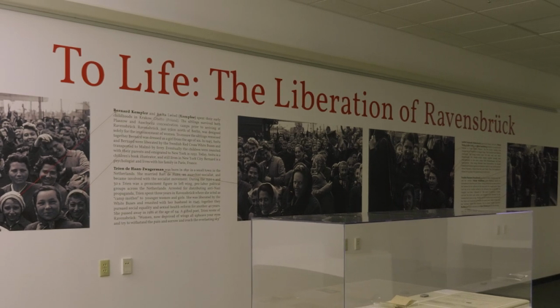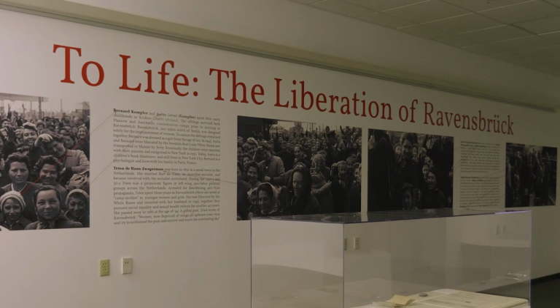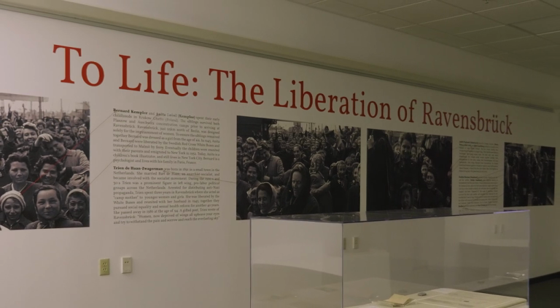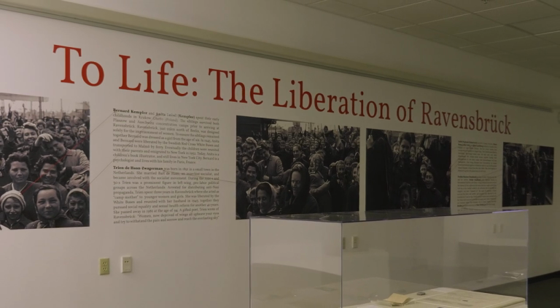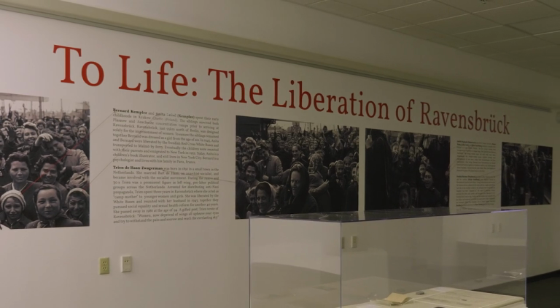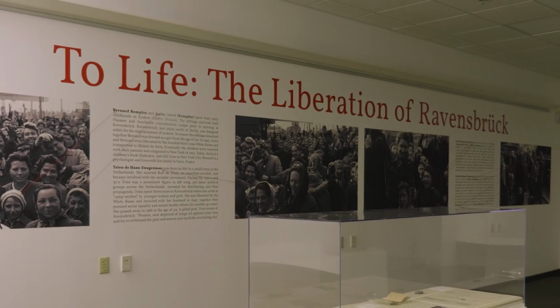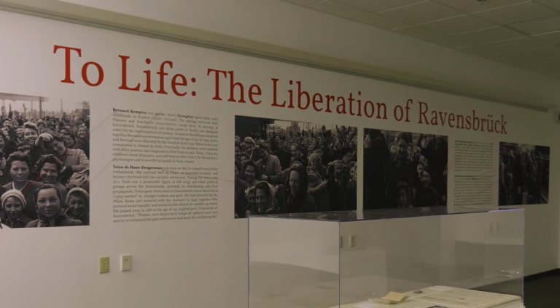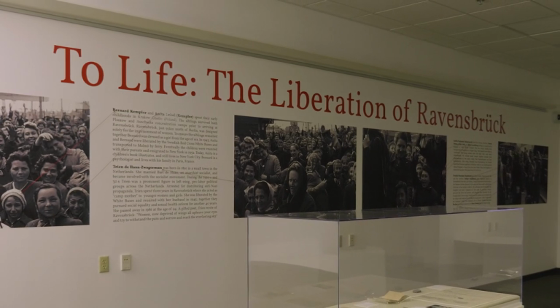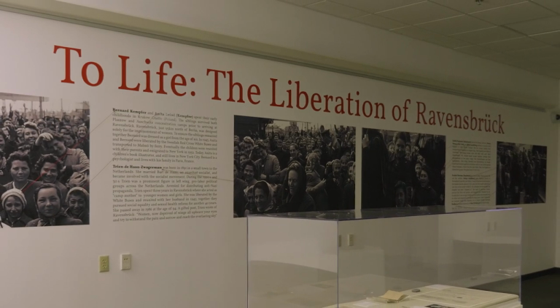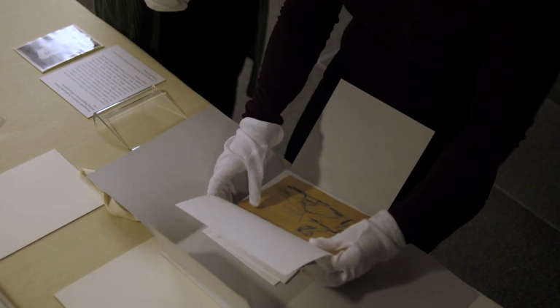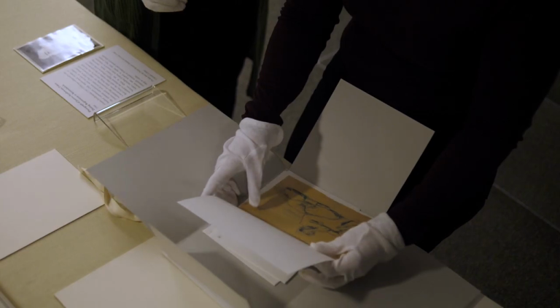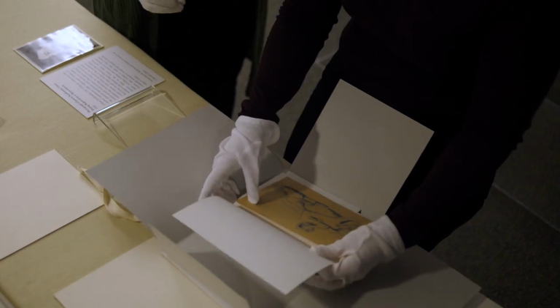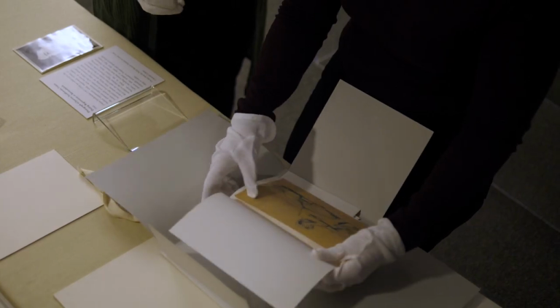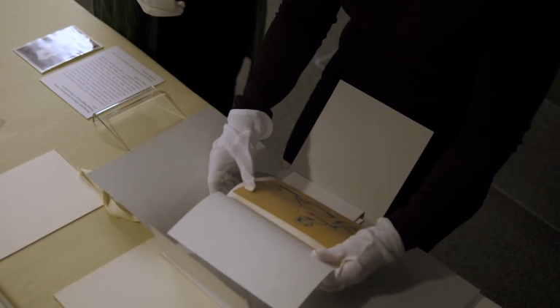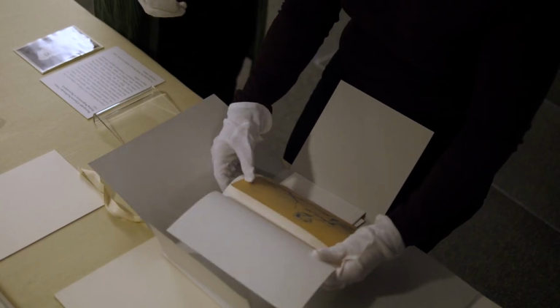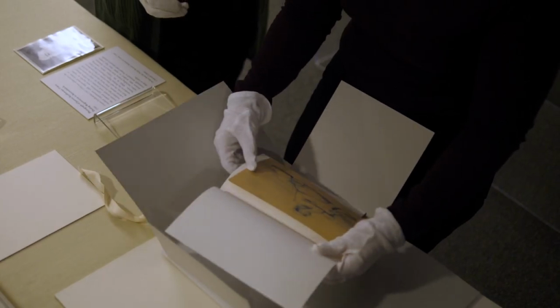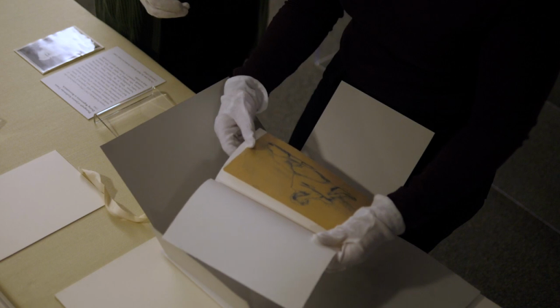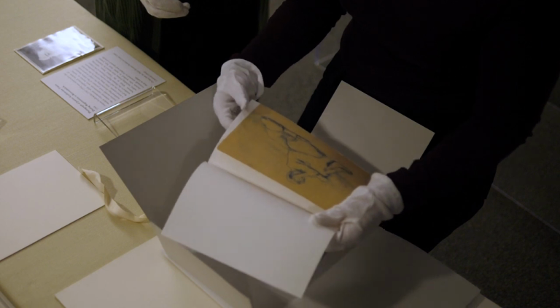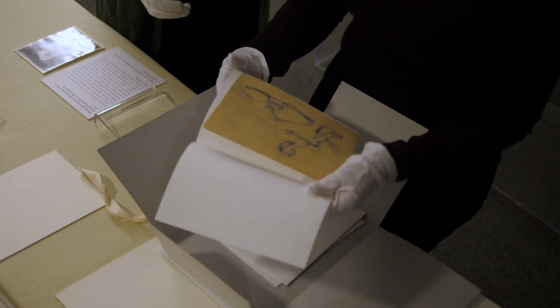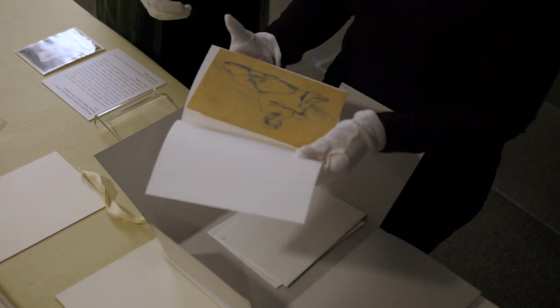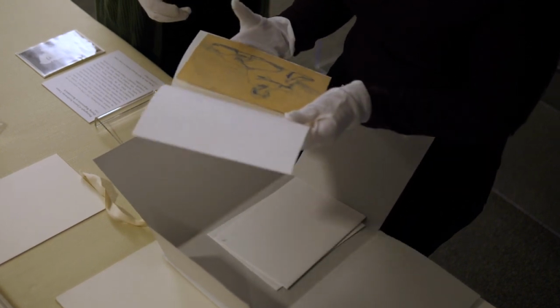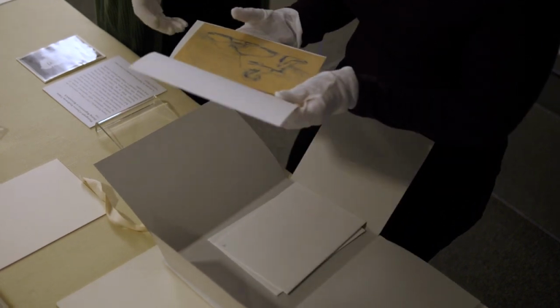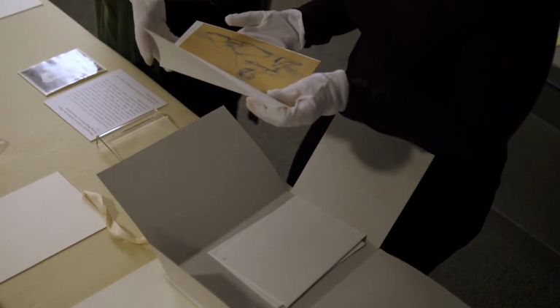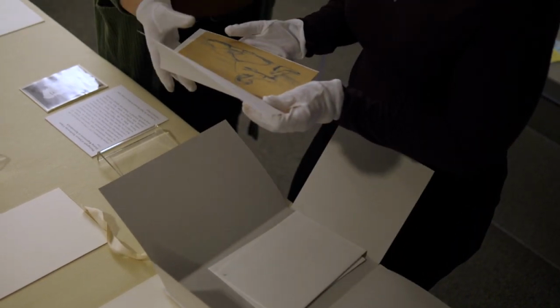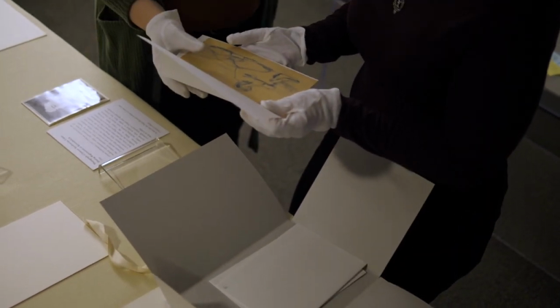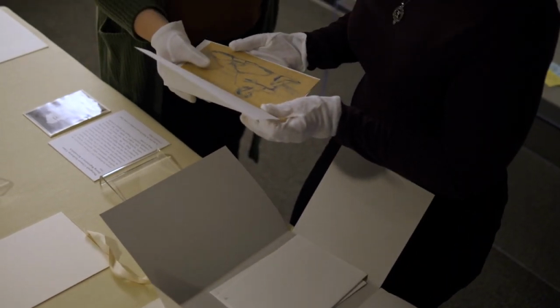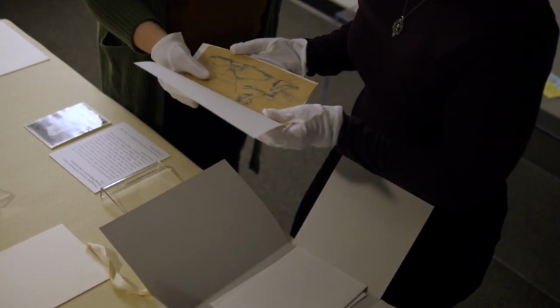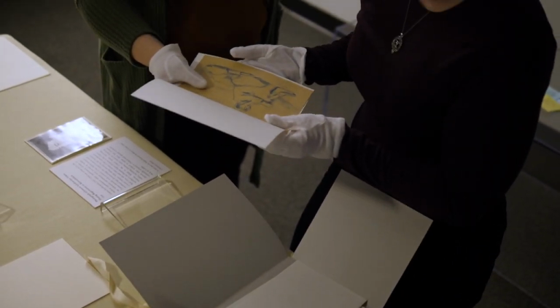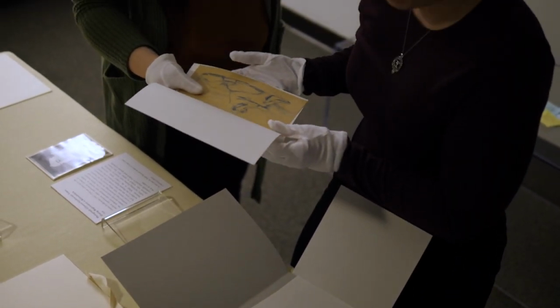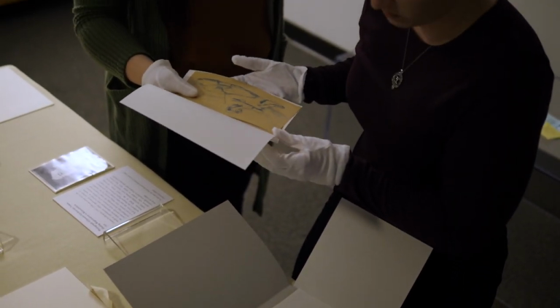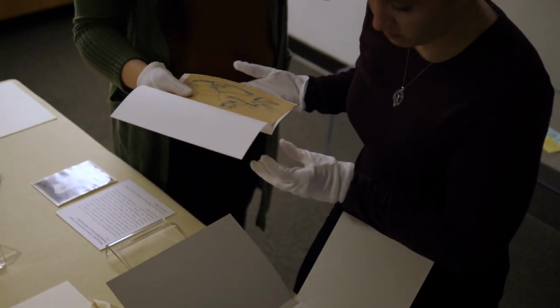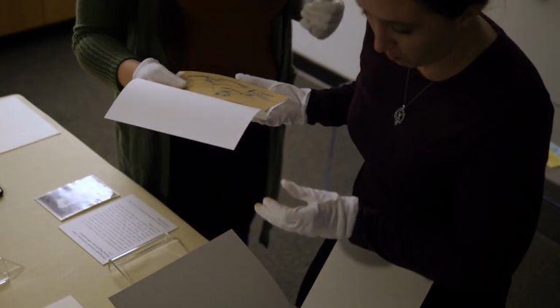My name is Melissa Mines-Vanderbert, and I'm the head of Archives, Special Collections, and Digital Initiatives here at the Bradshaw Library at FGCU.